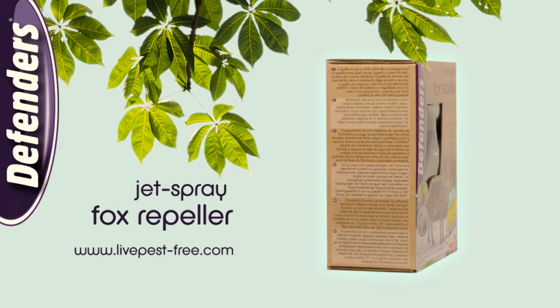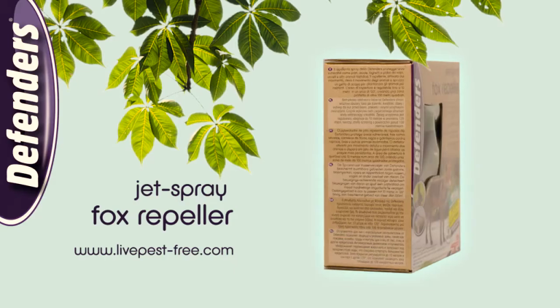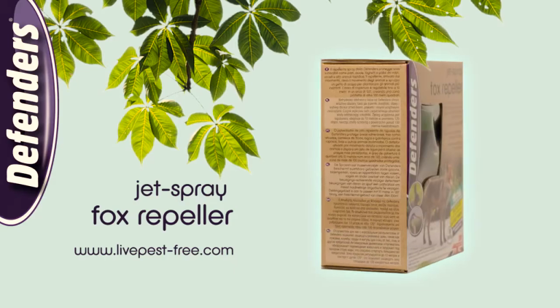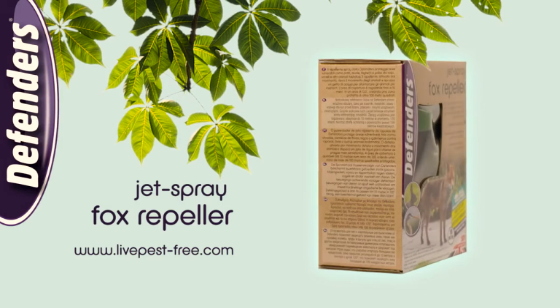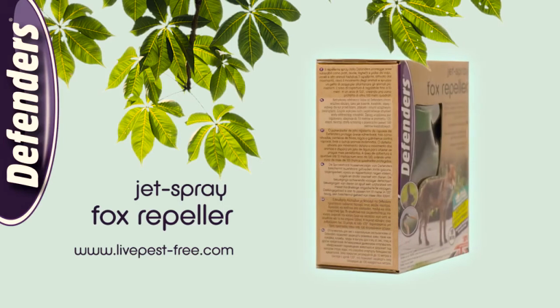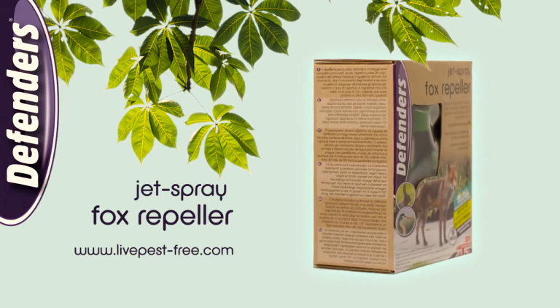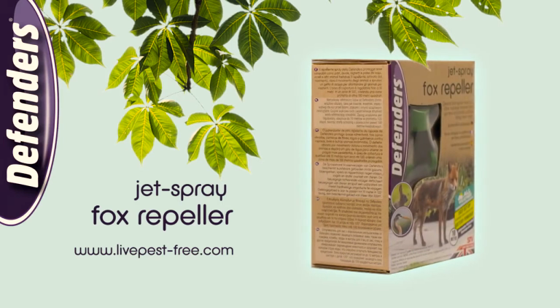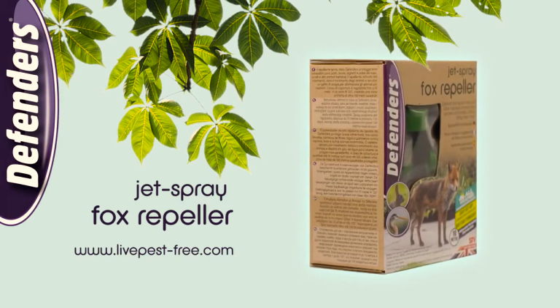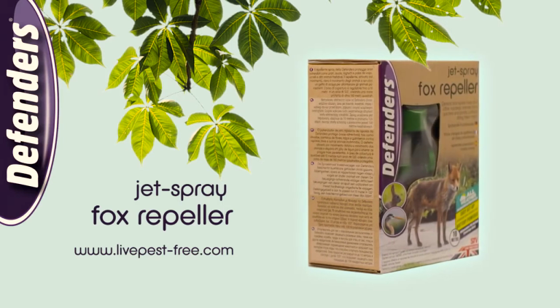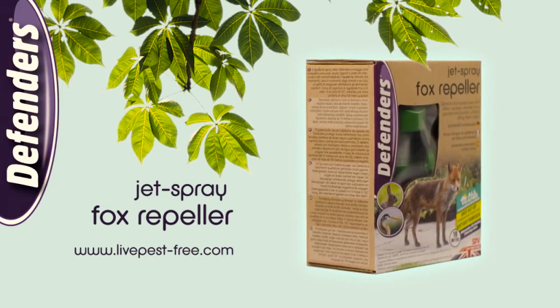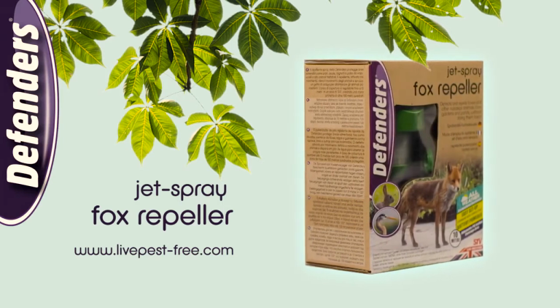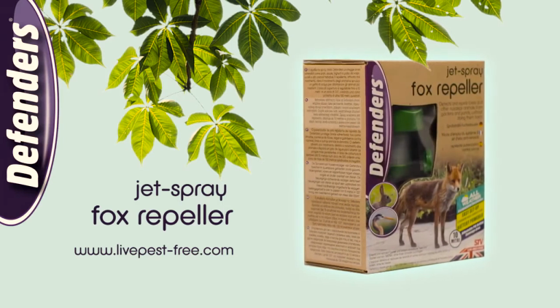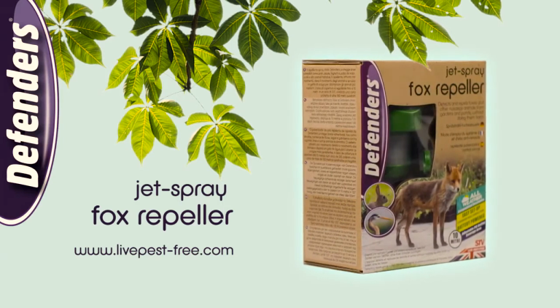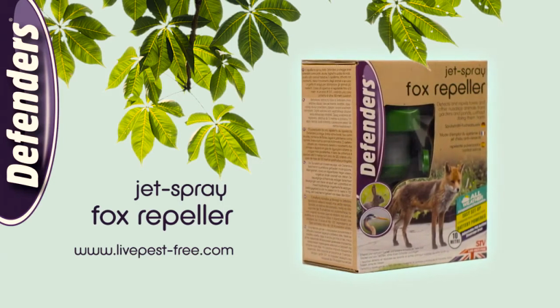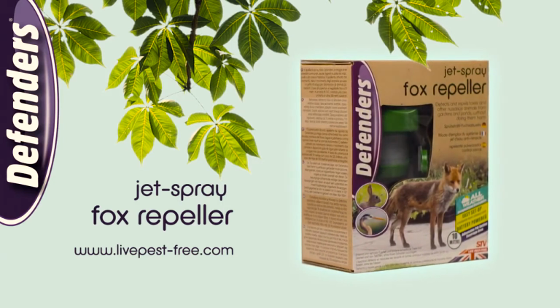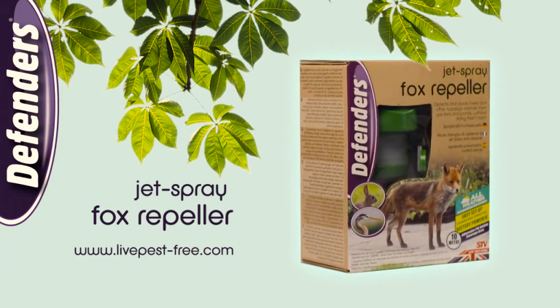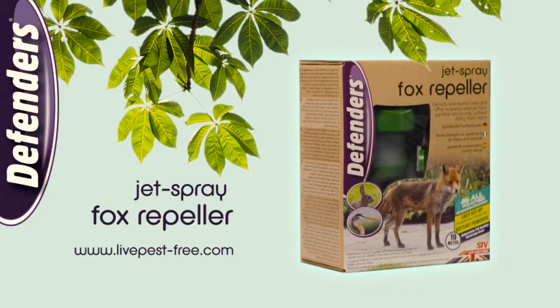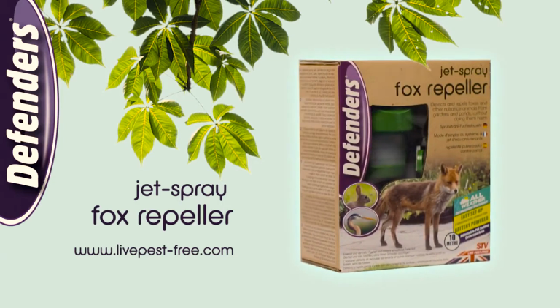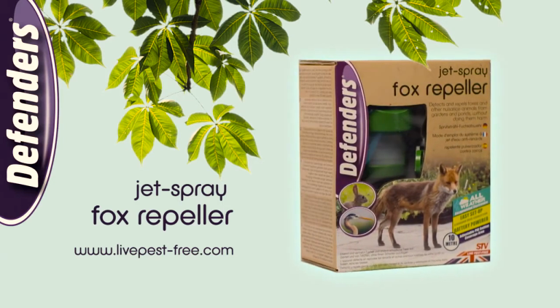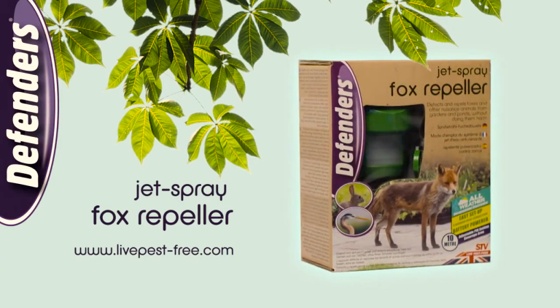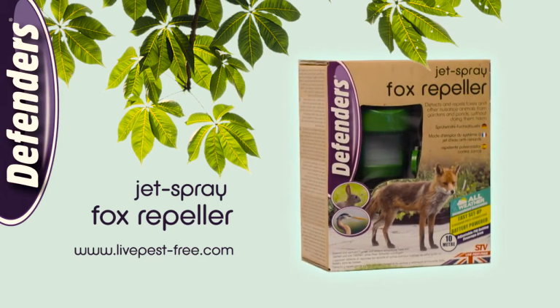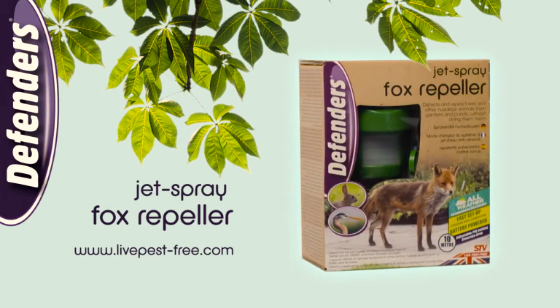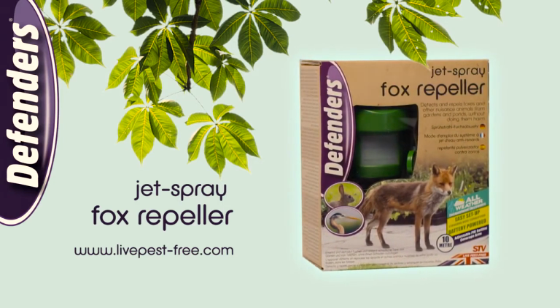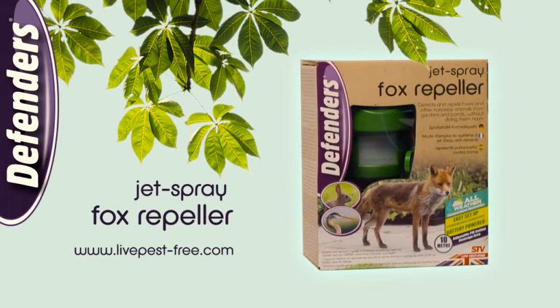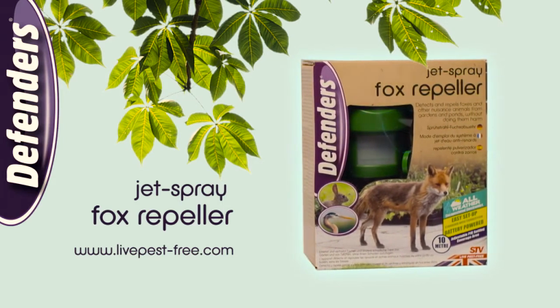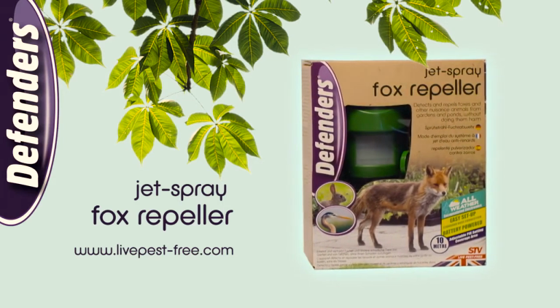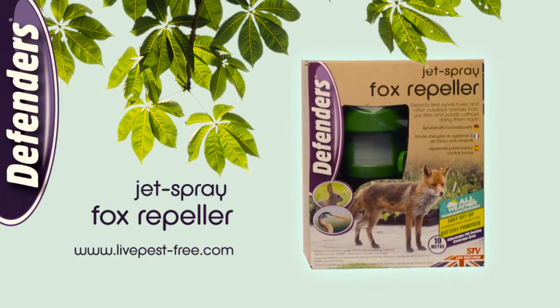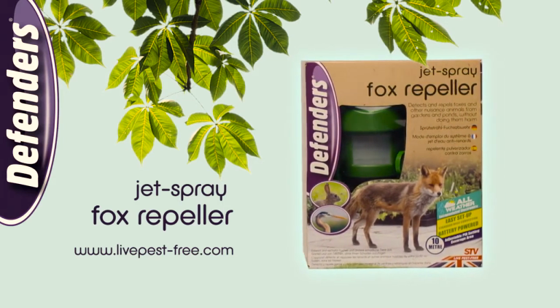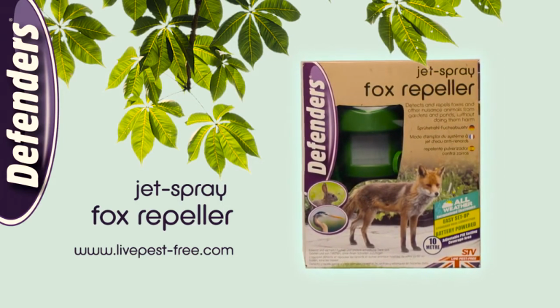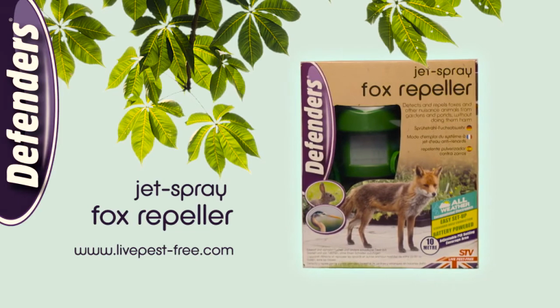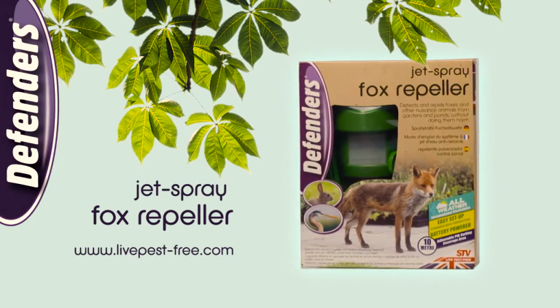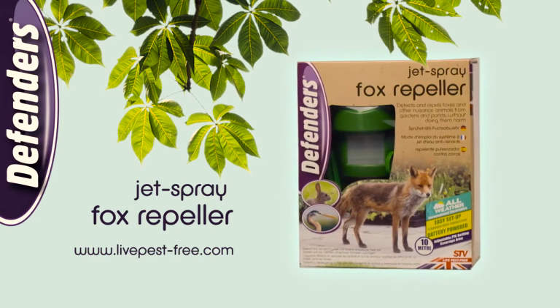The Jet Spray Fox Repeller from Defenders — for caring control of foxes, pets, and wildlife.